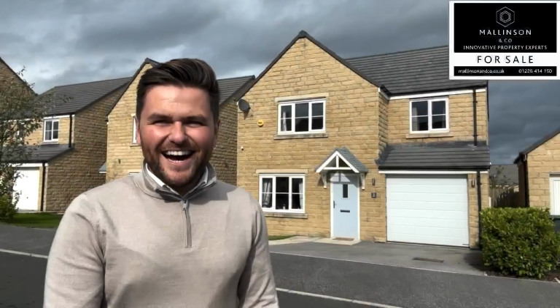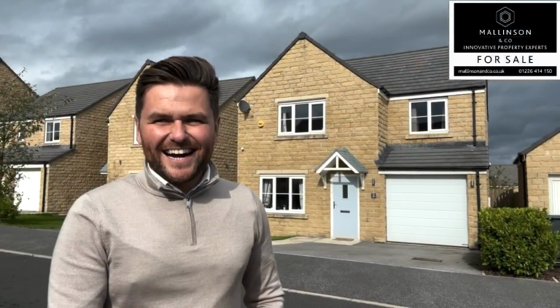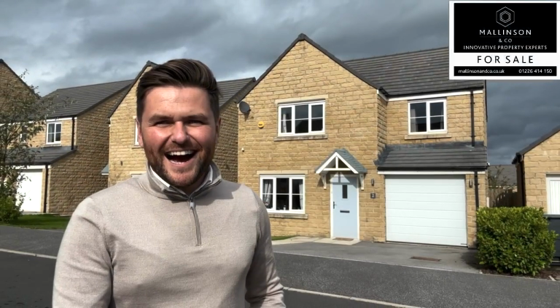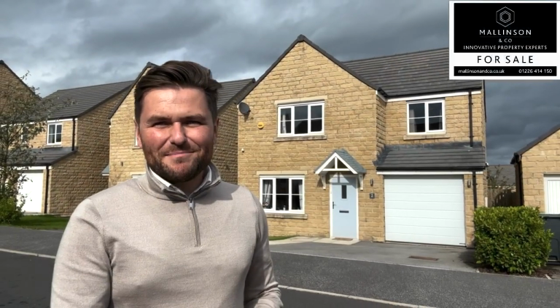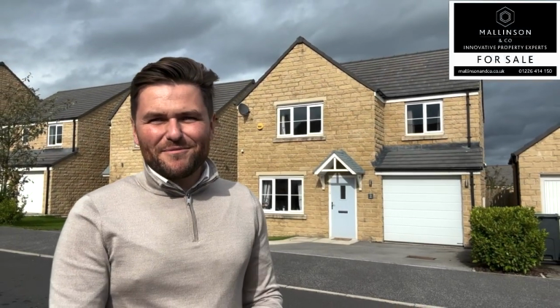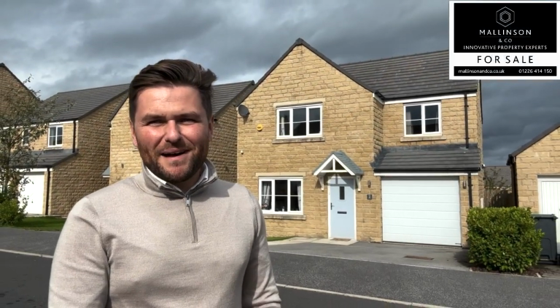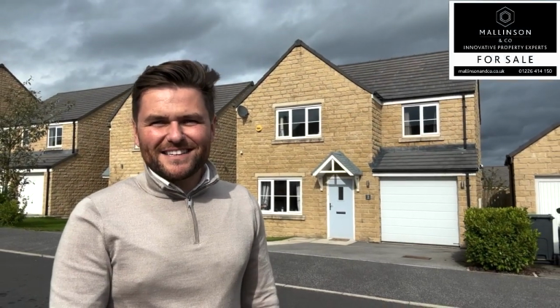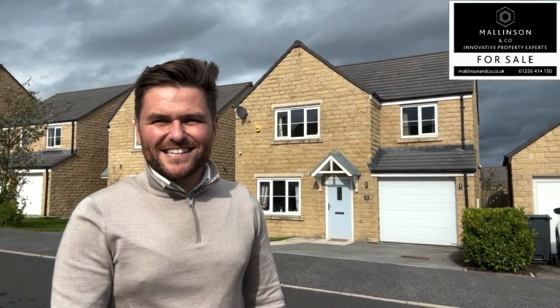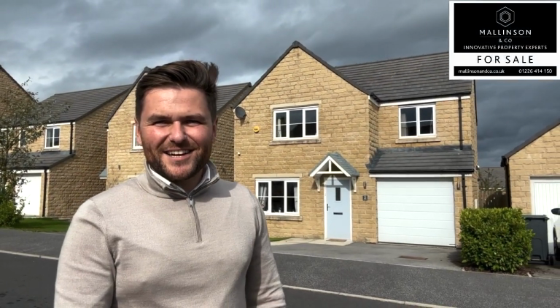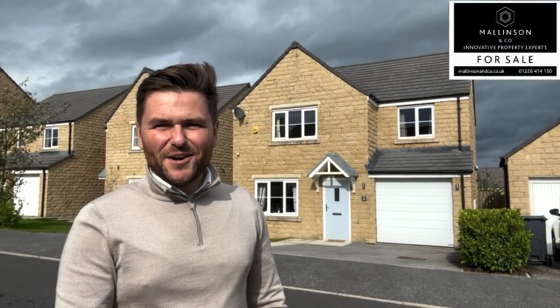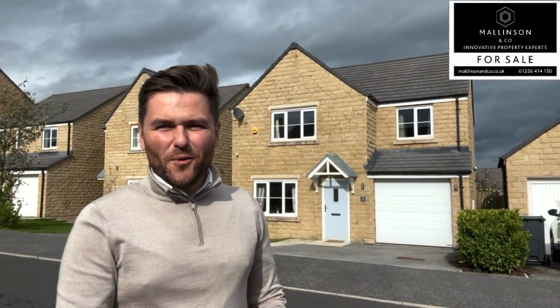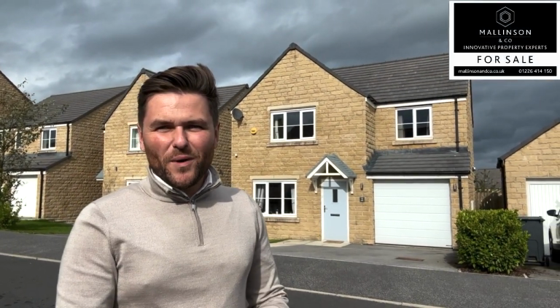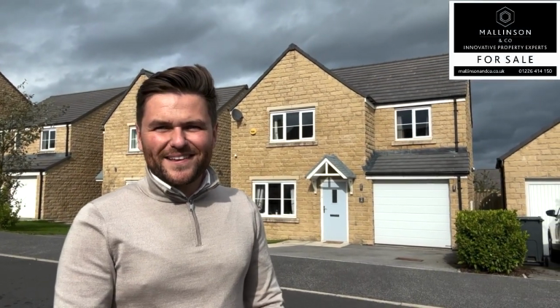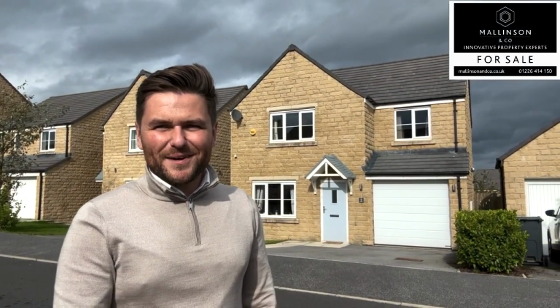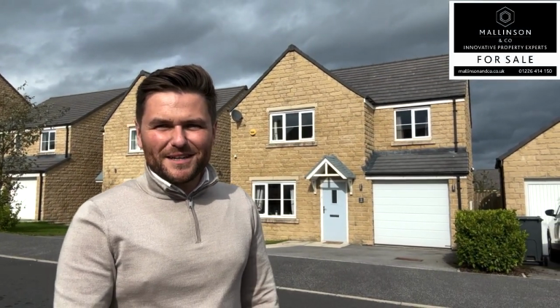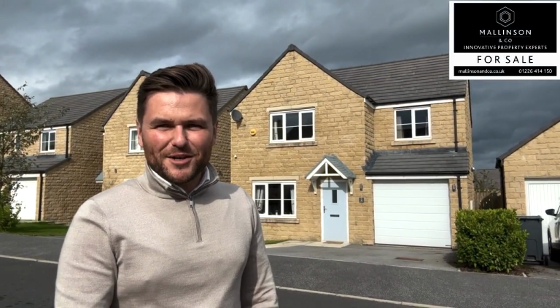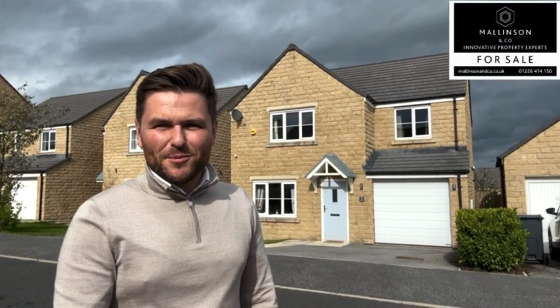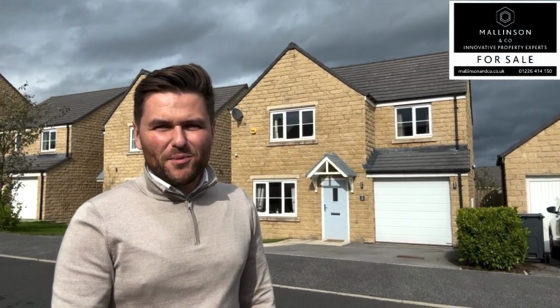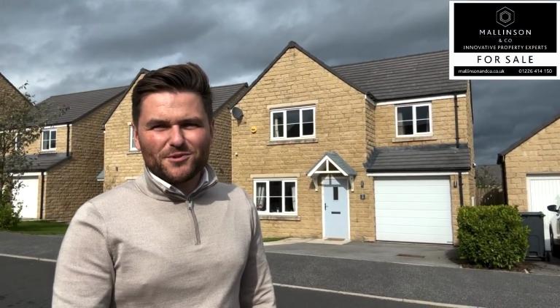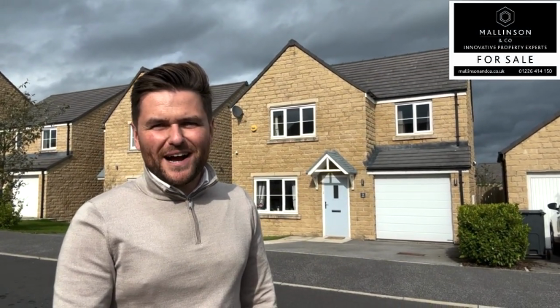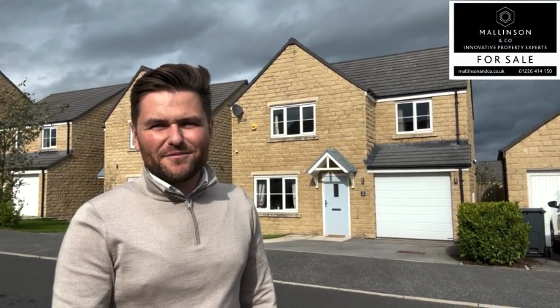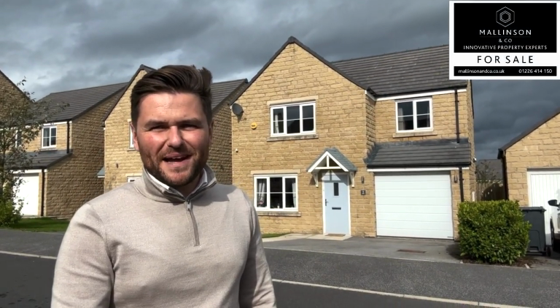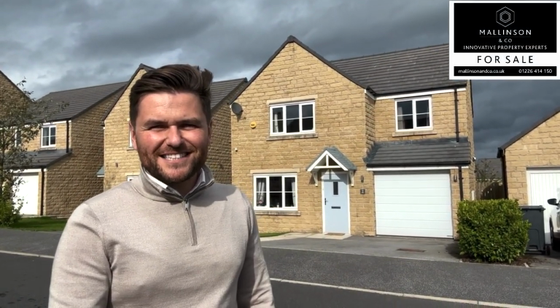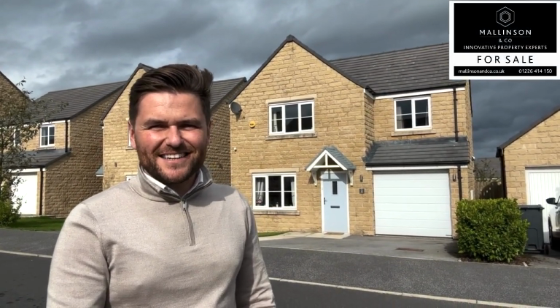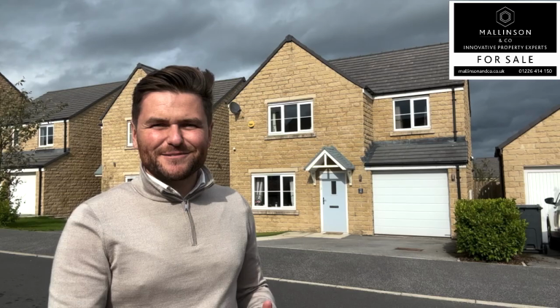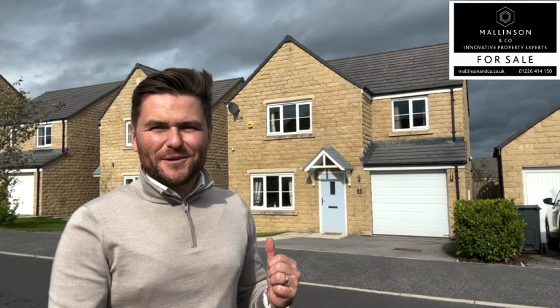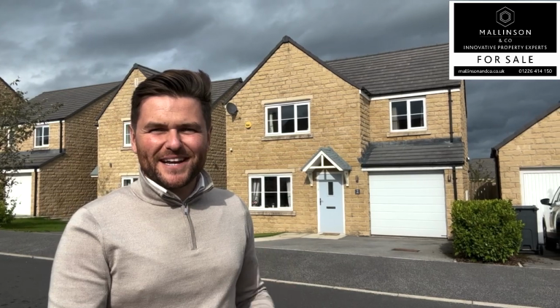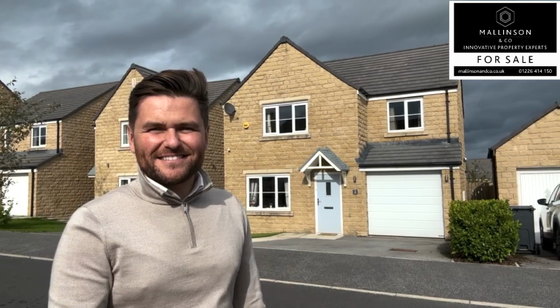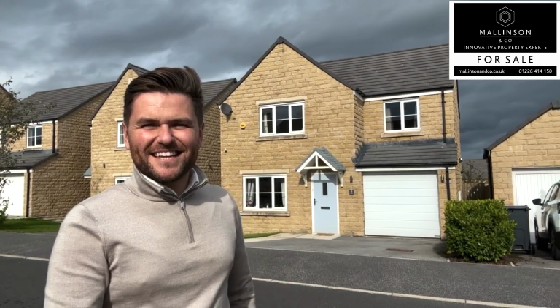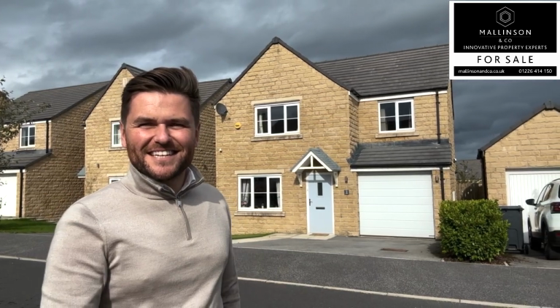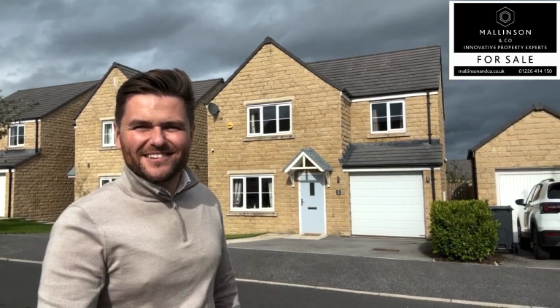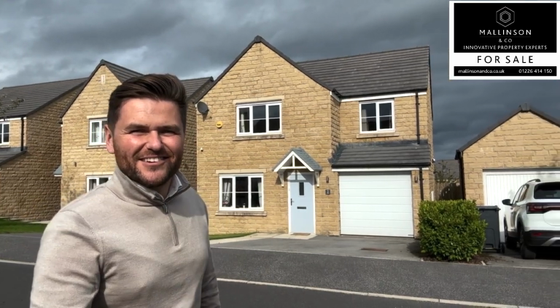Hi, I'm Ben from Mallinston & Co. Welcome to Coplewood Drive, Penniston. Come on in, let's take a look.